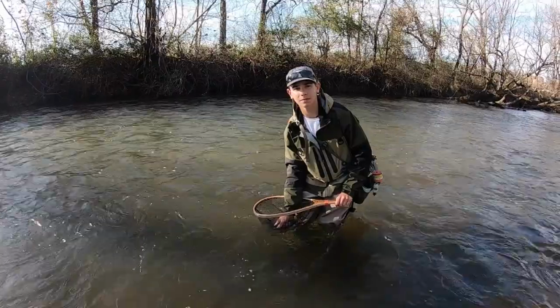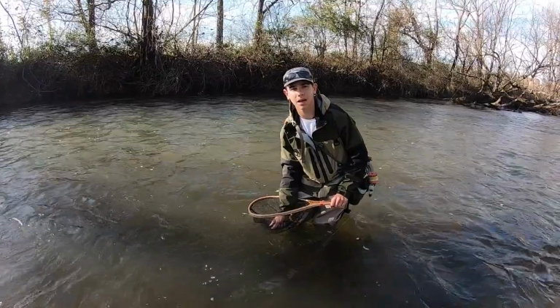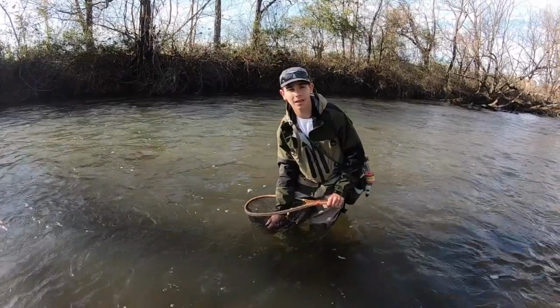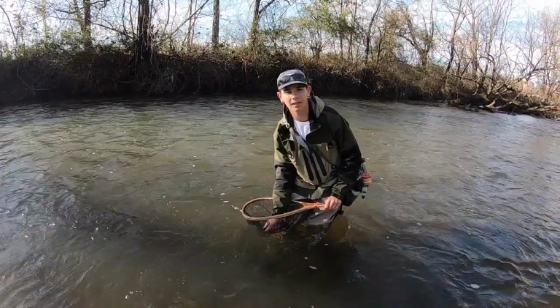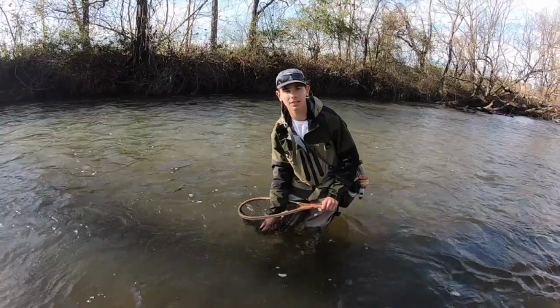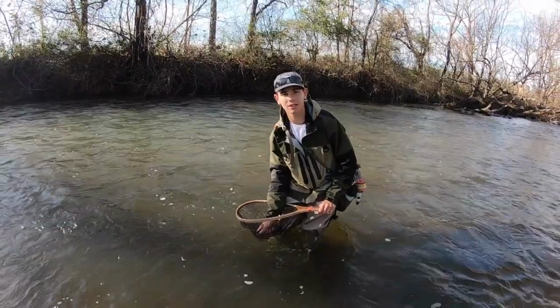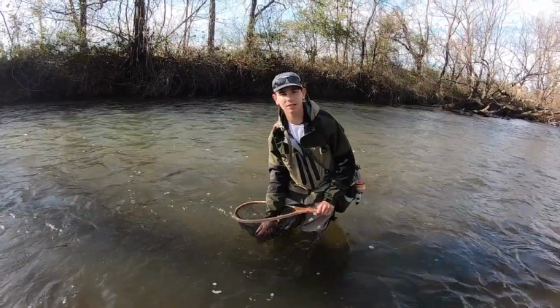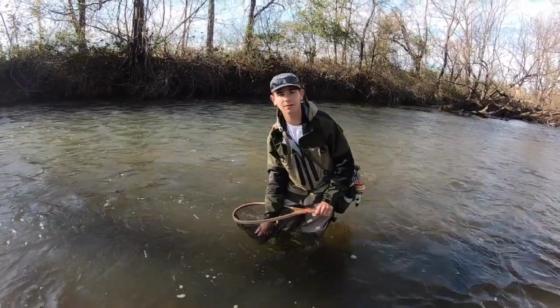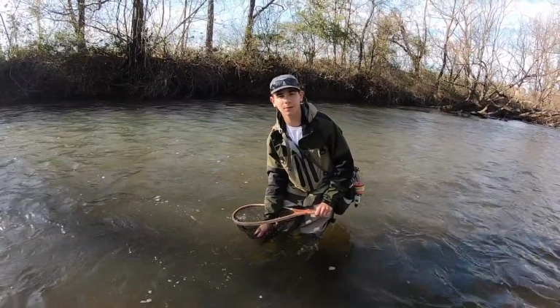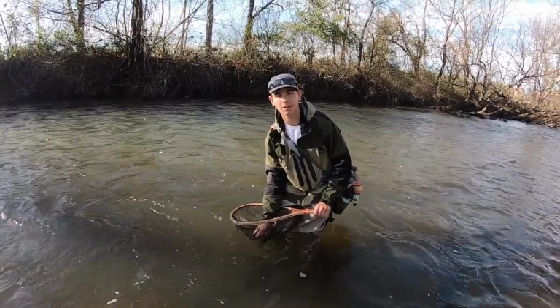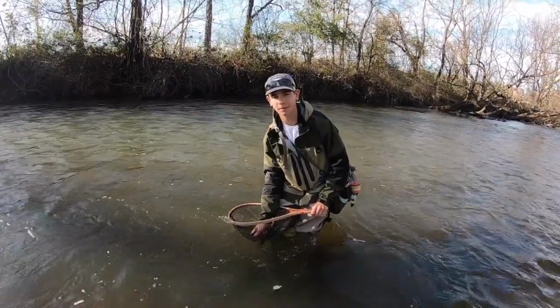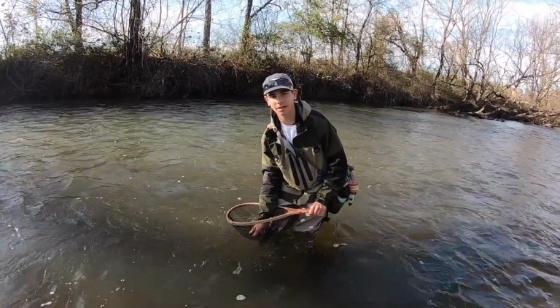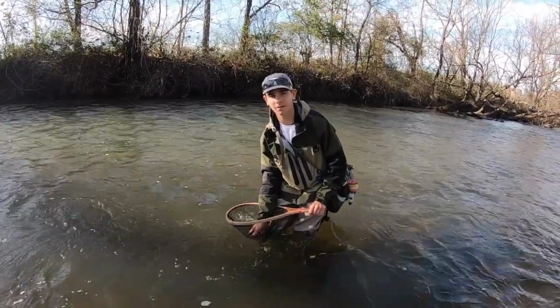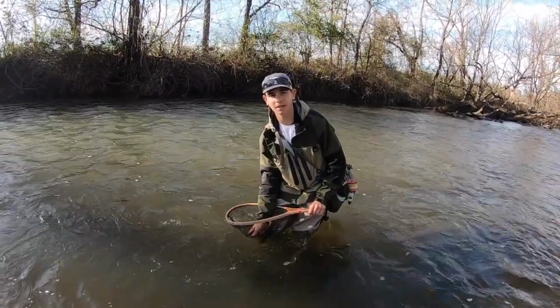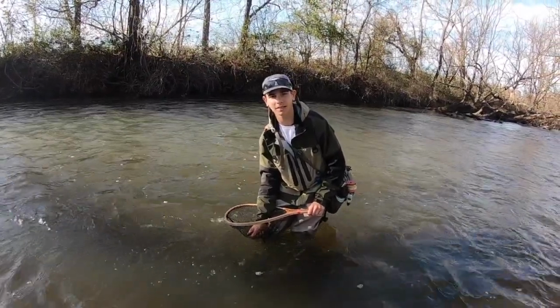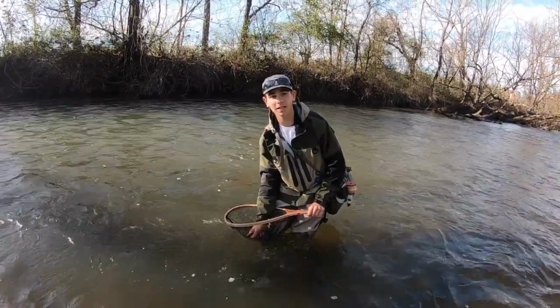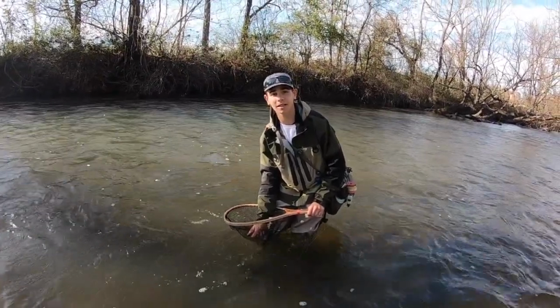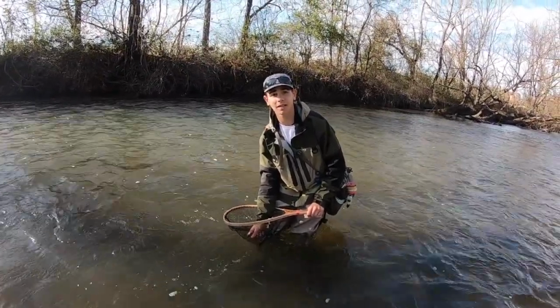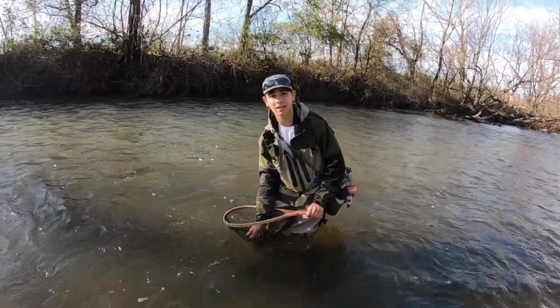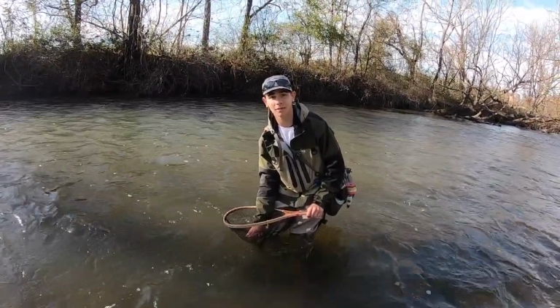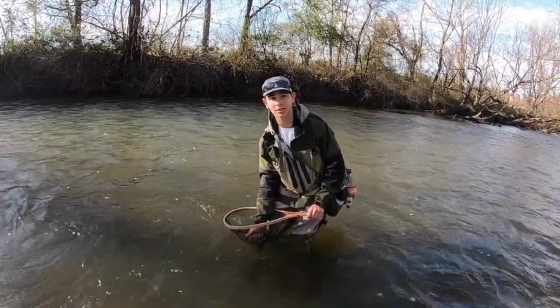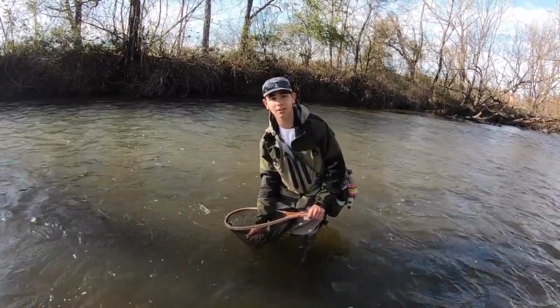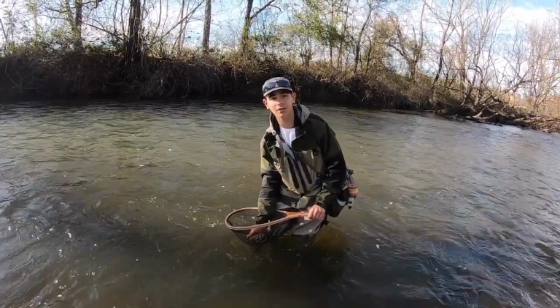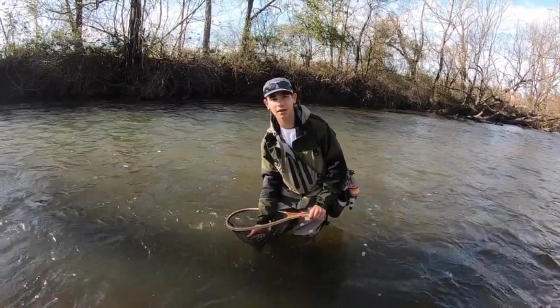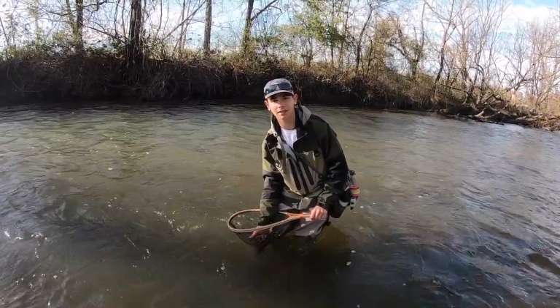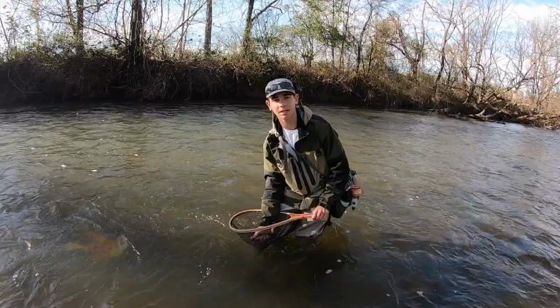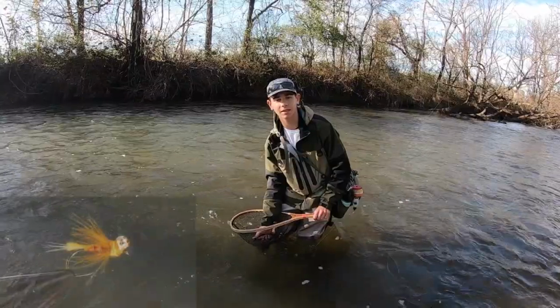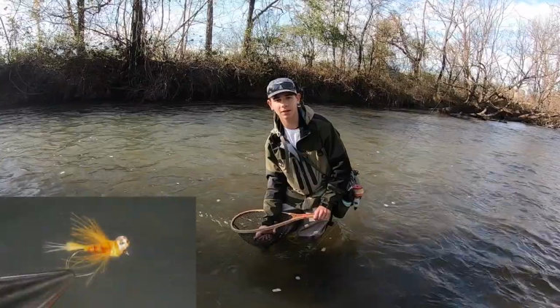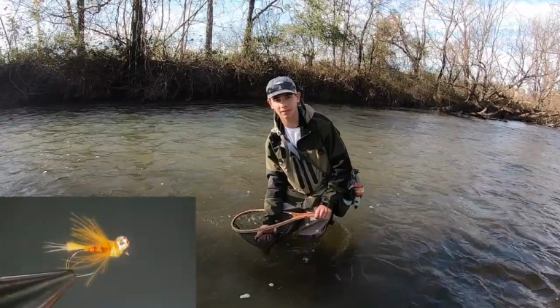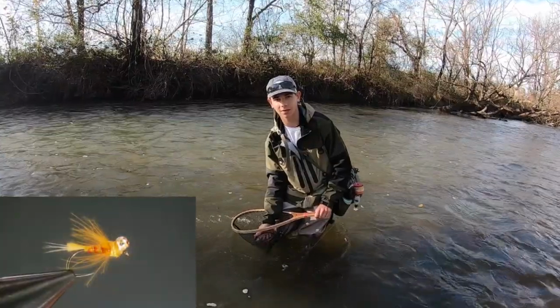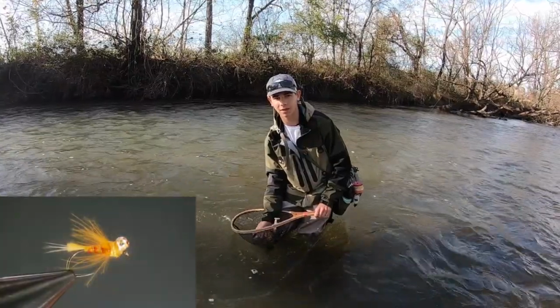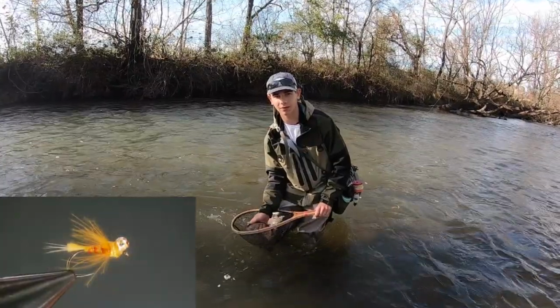Hi, this is Justin from Hotspot Nymphing, and today I'm going to be showing you how to tie the Crash Dummy Nymph.